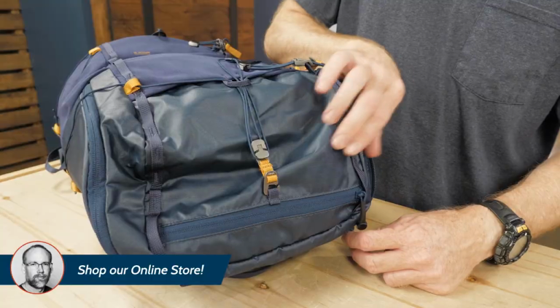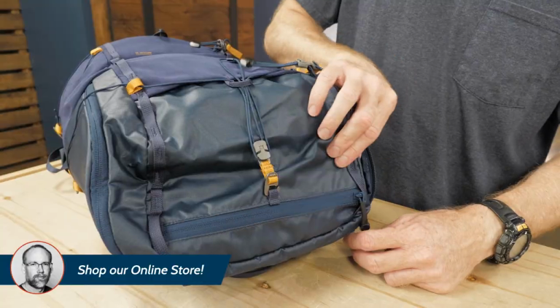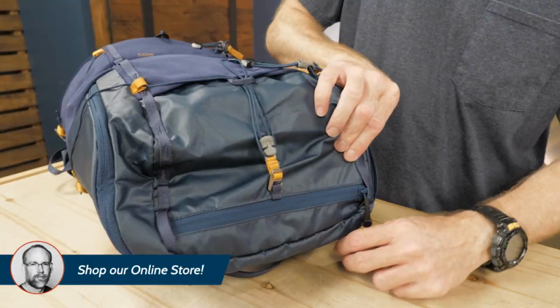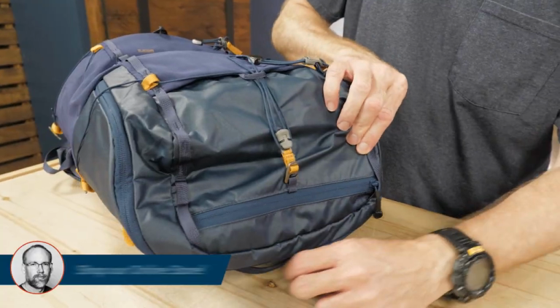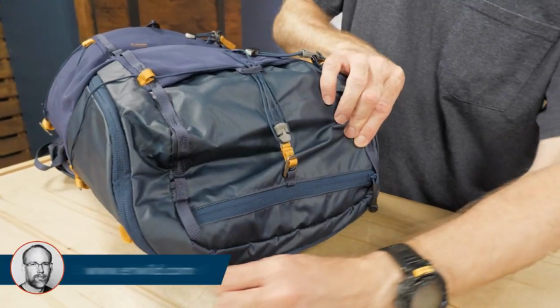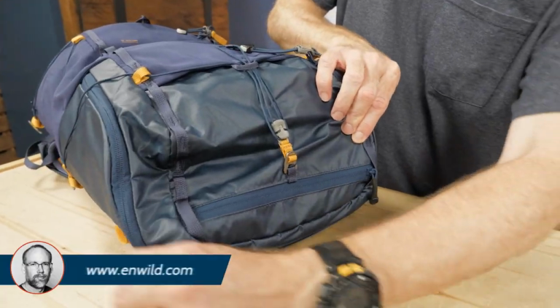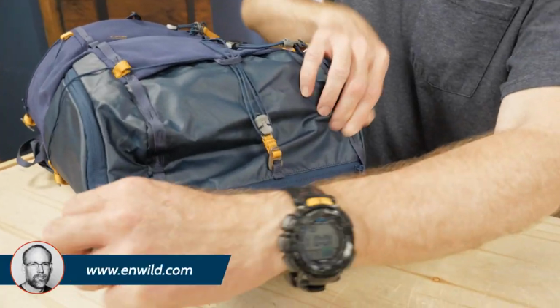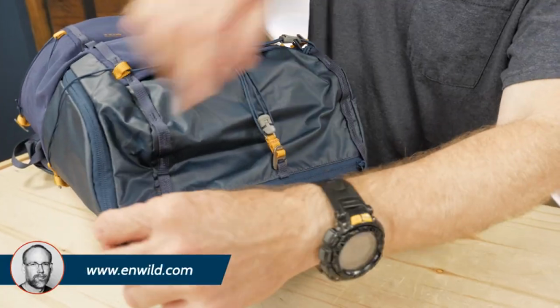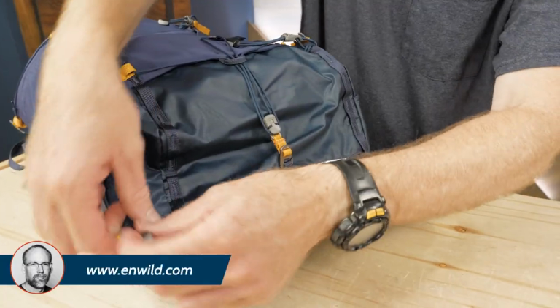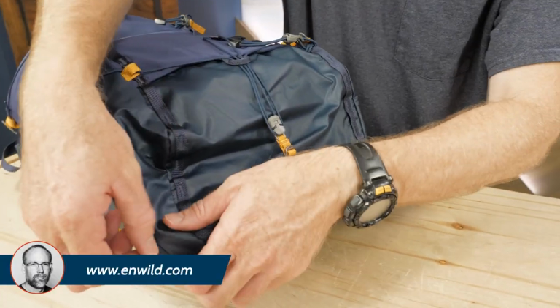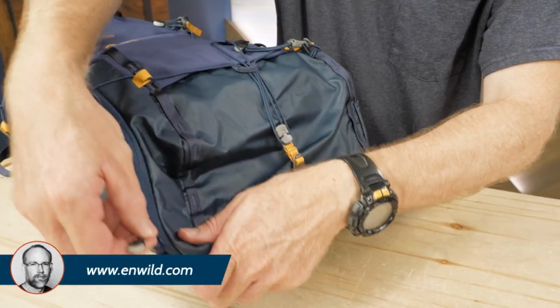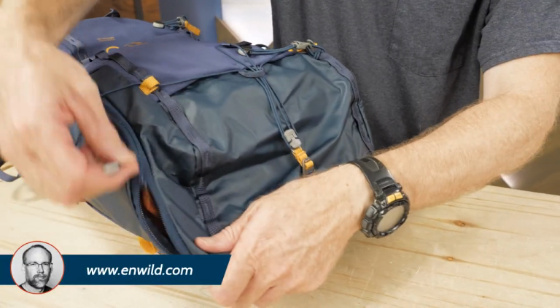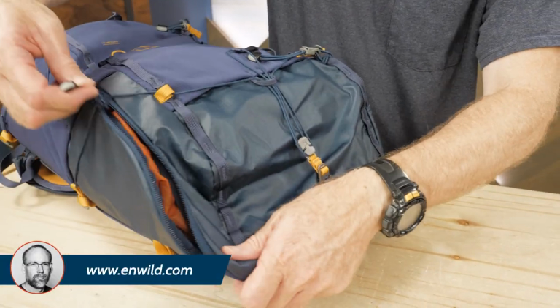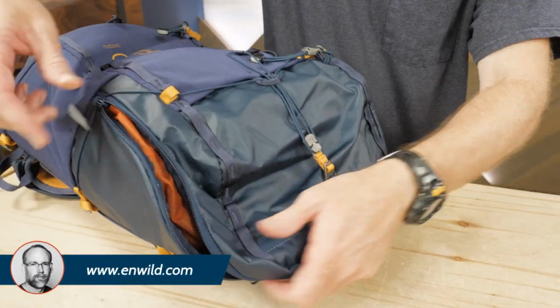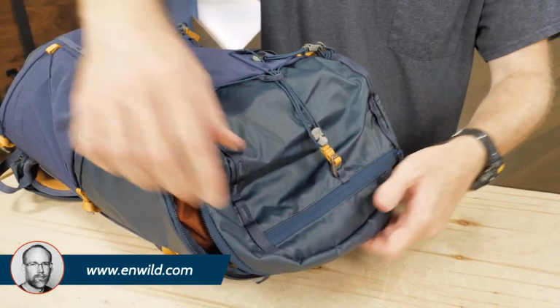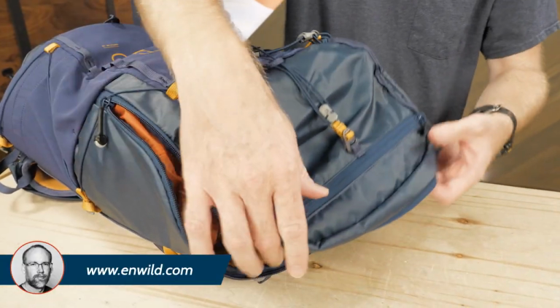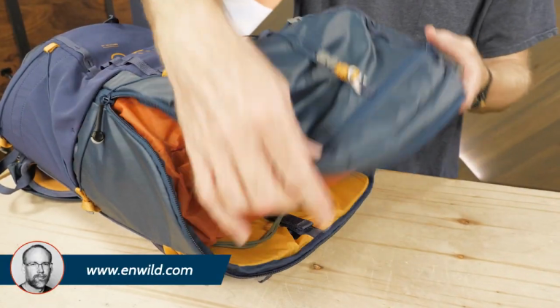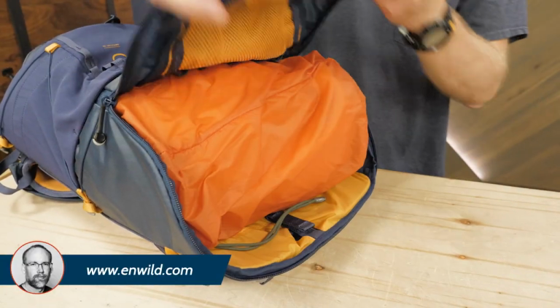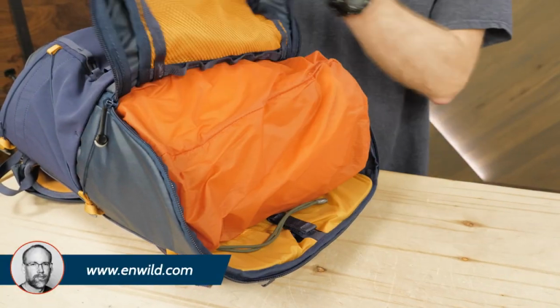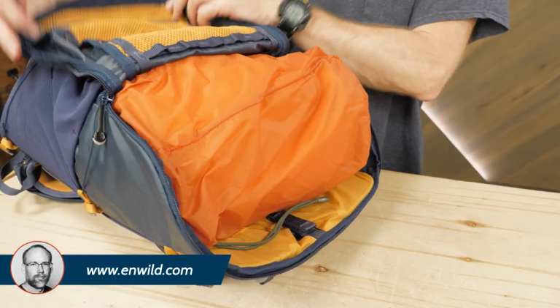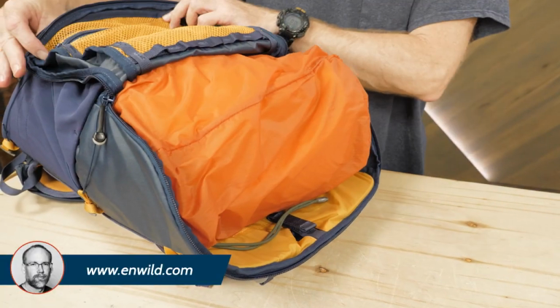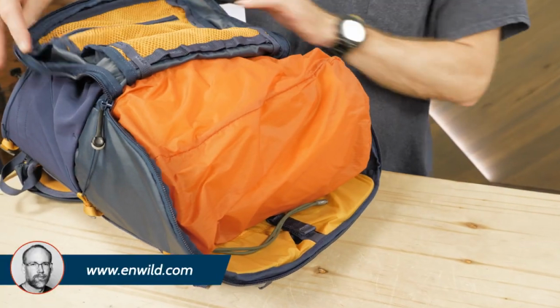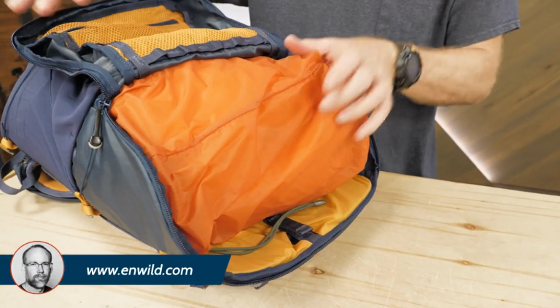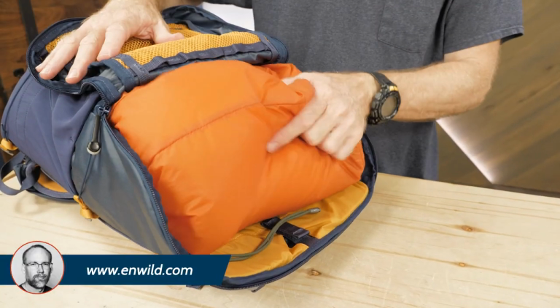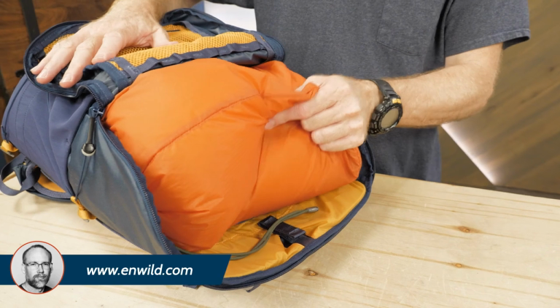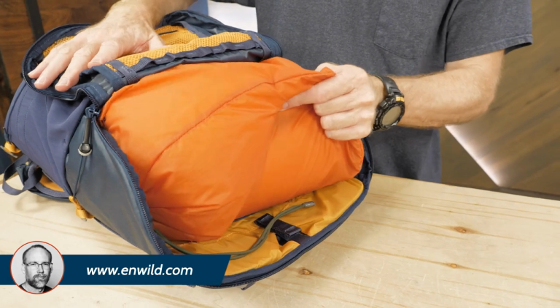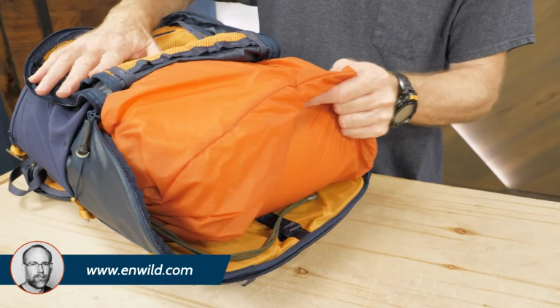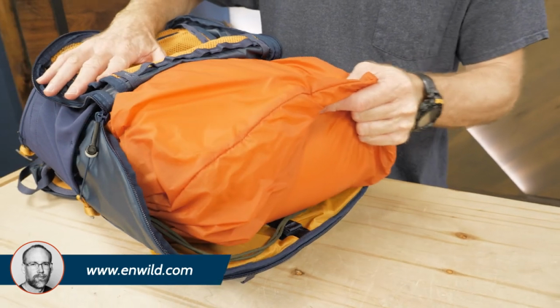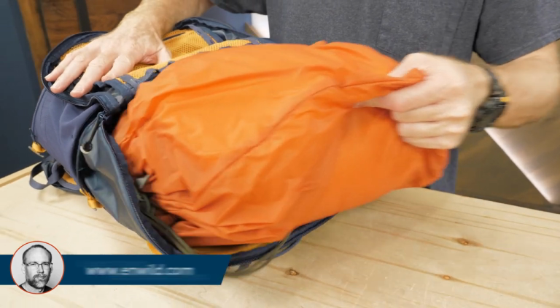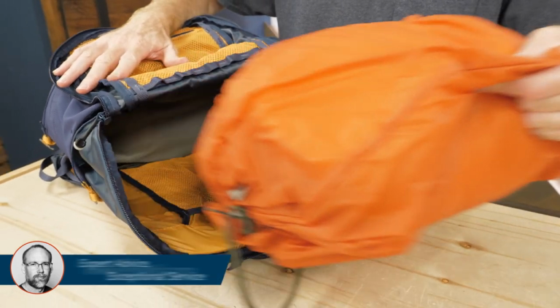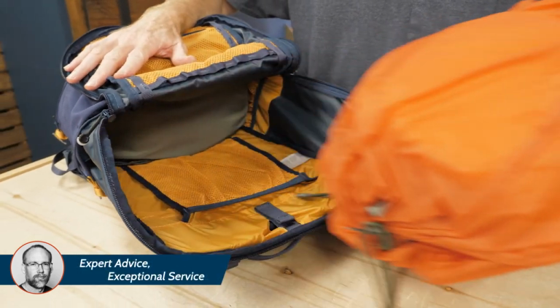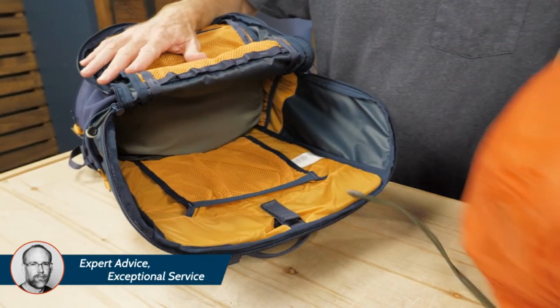These packs are panel loaders with a zipper for security. This provides a wide opening for easy packing and unpacking.